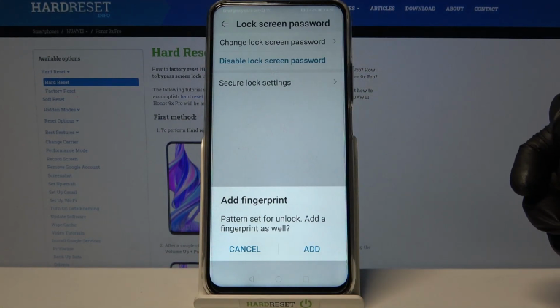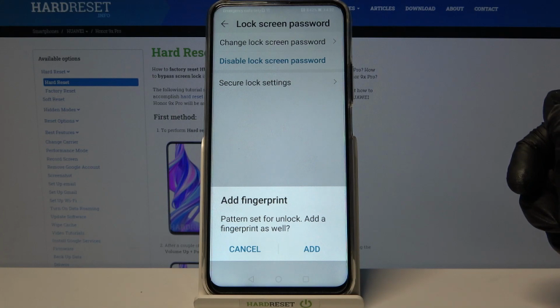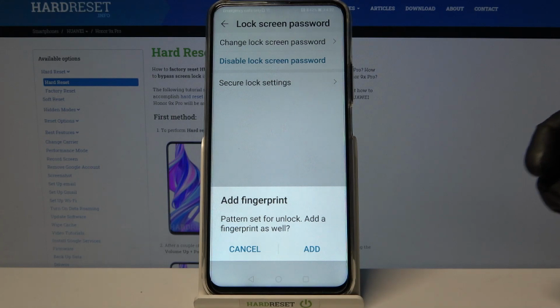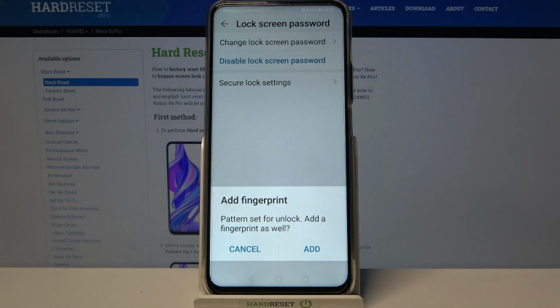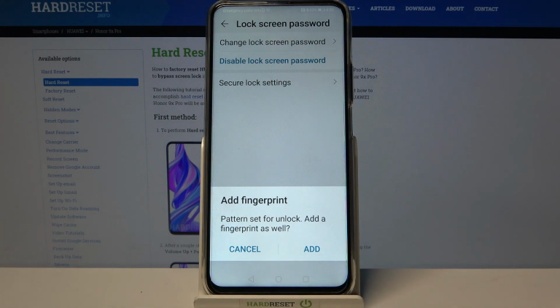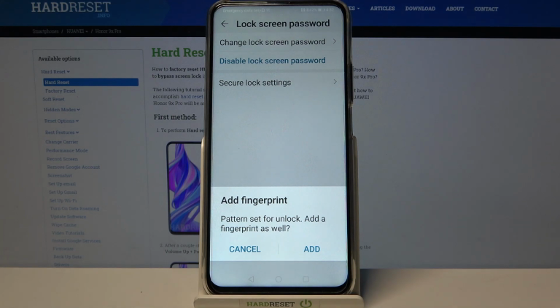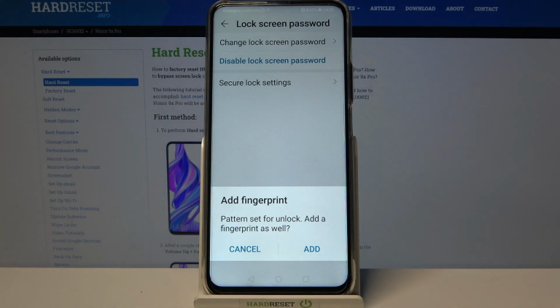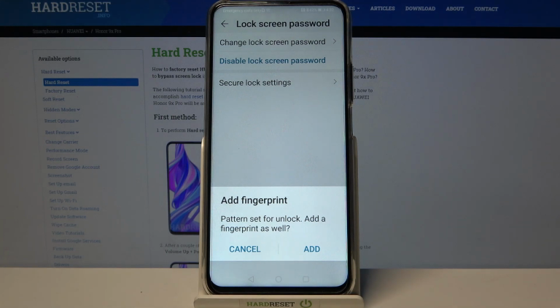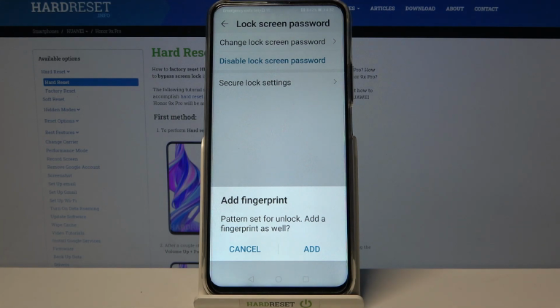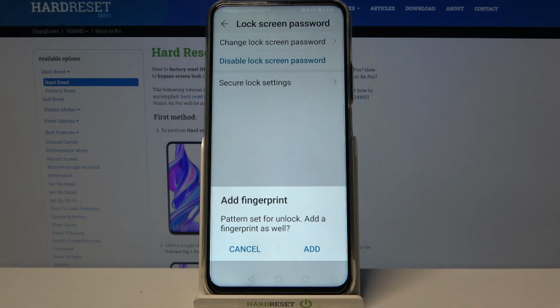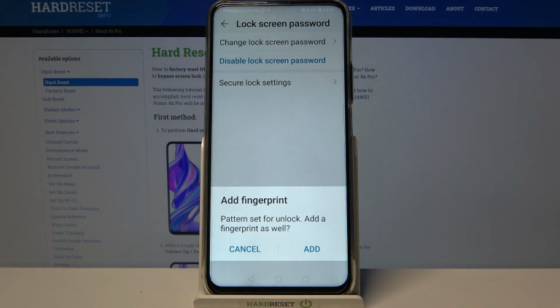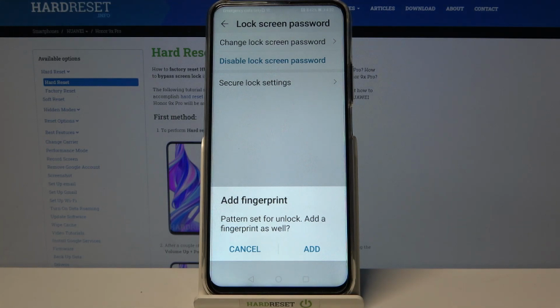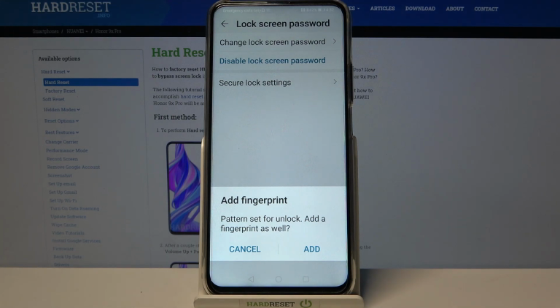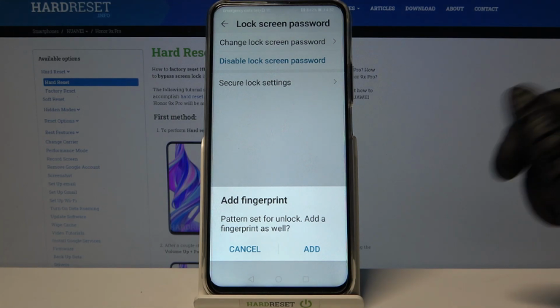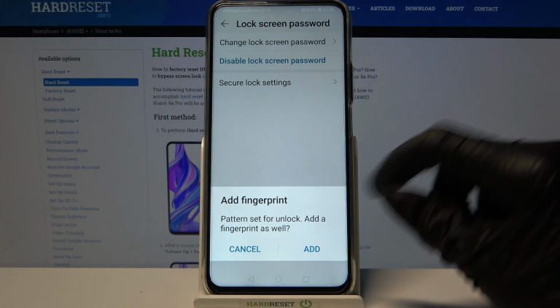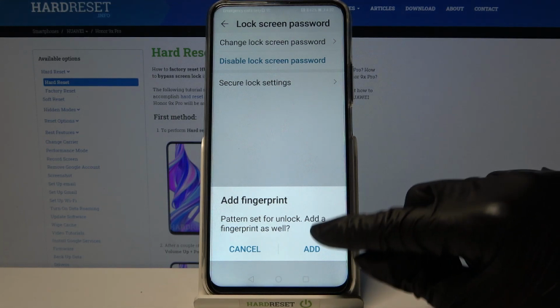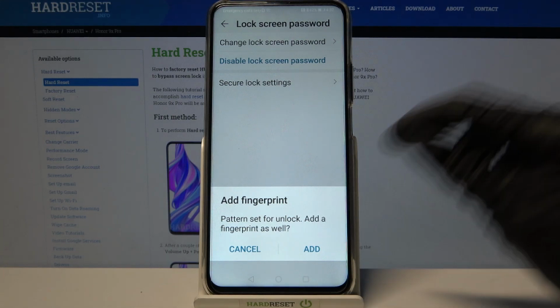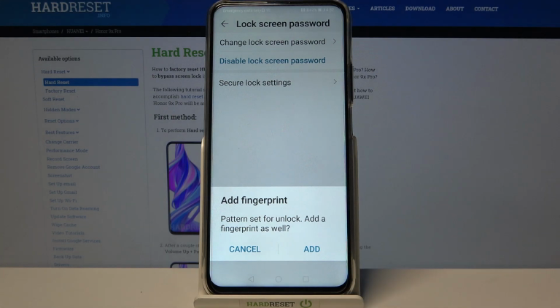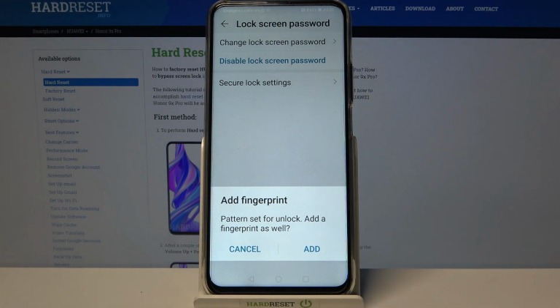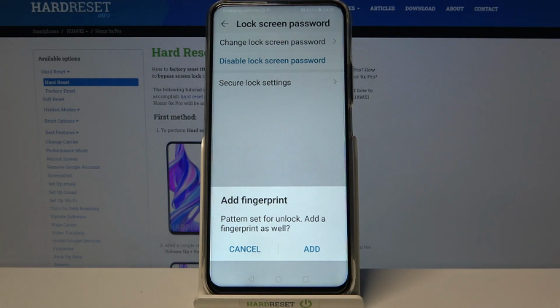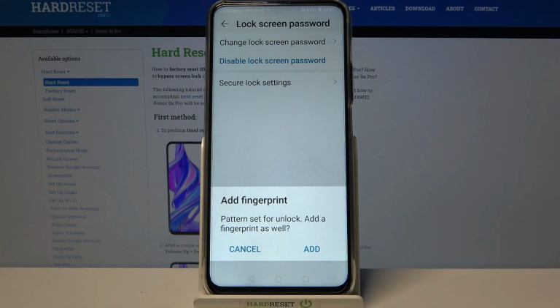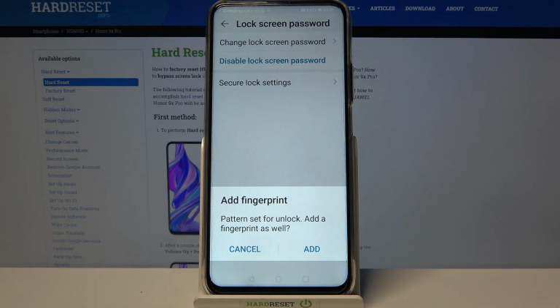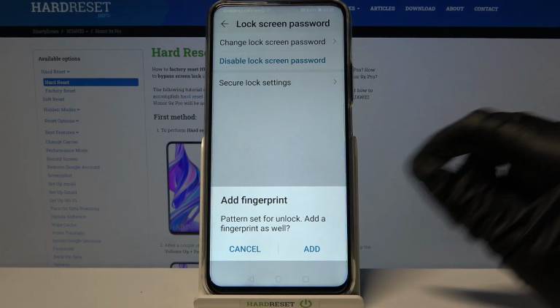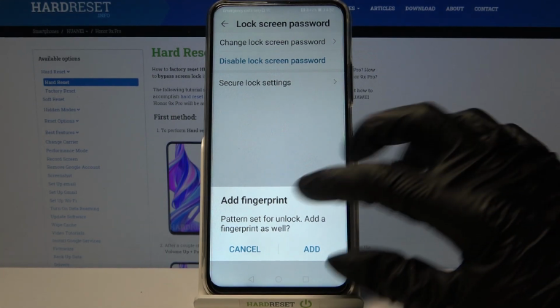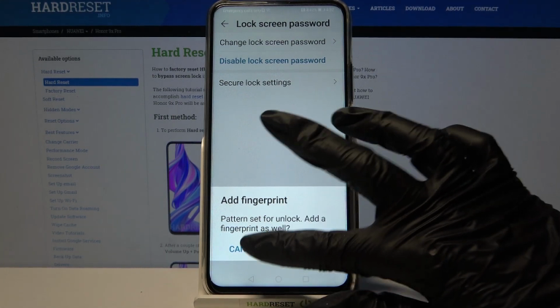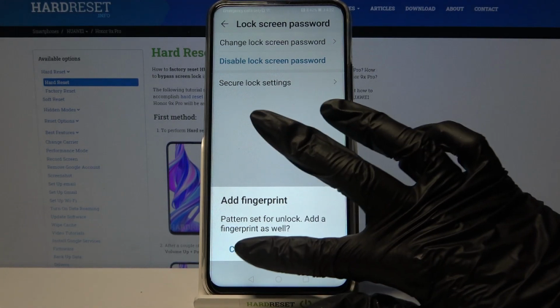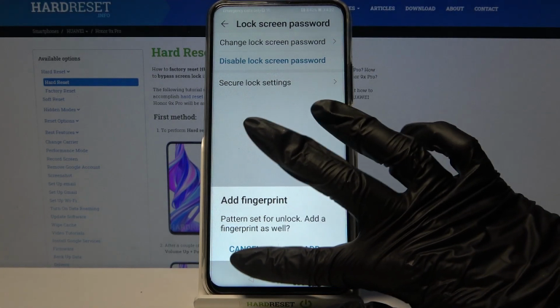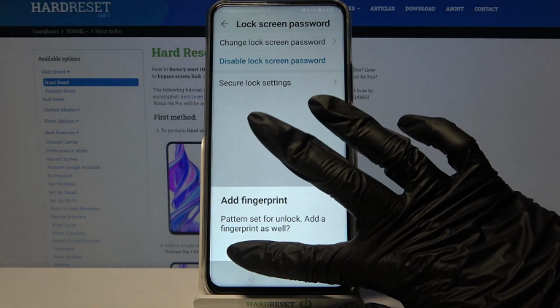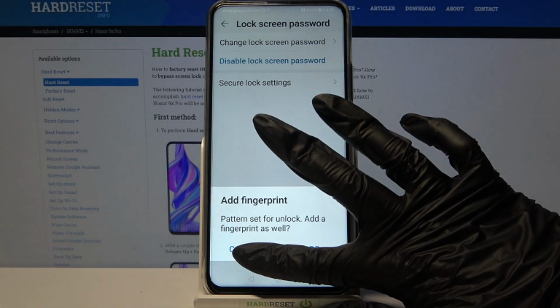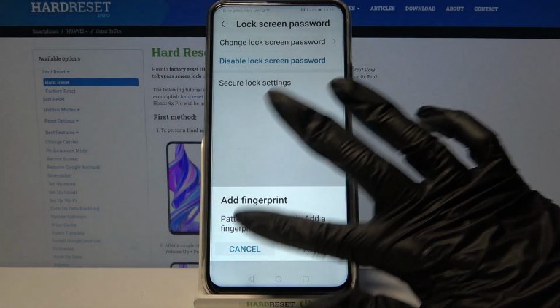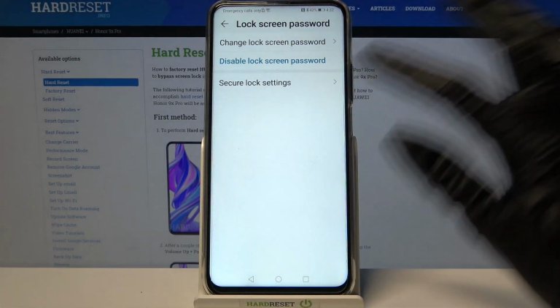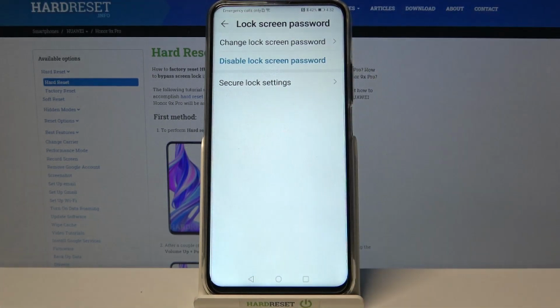Now if you want to add your fingerprint click Add, but I don't want to so I will go with Cancel.